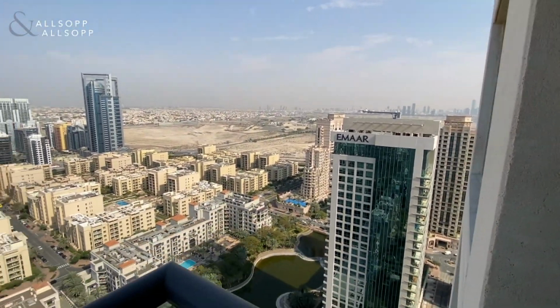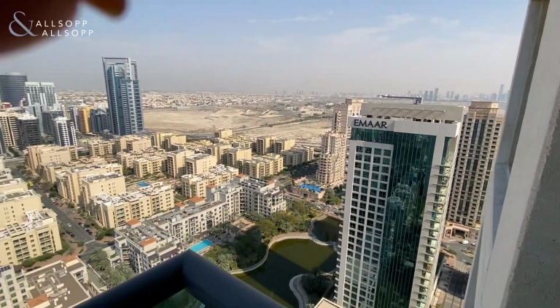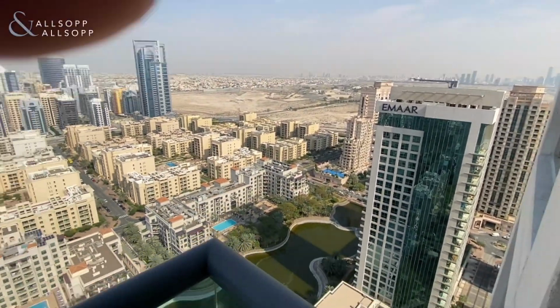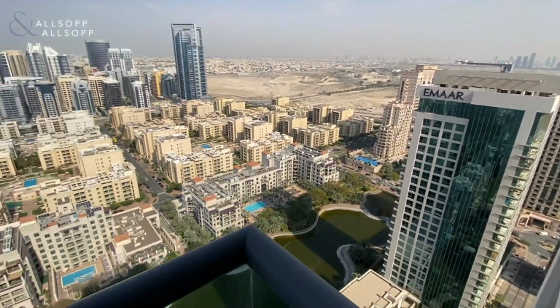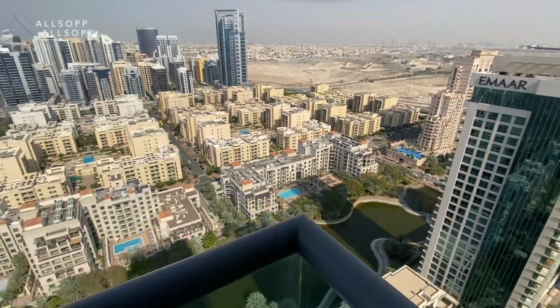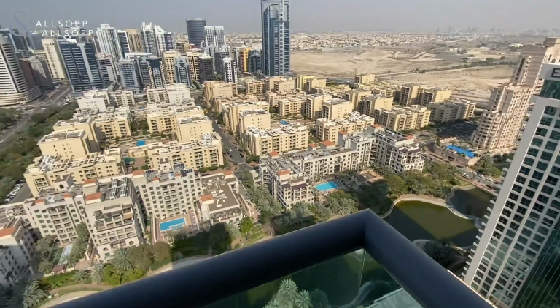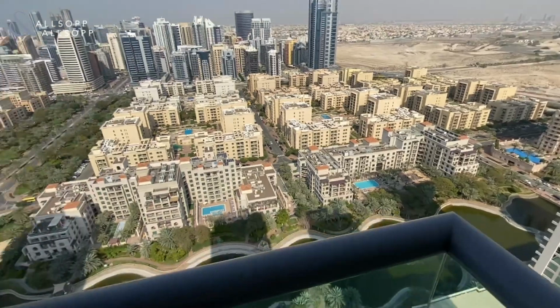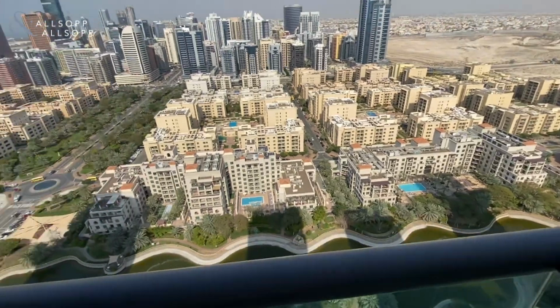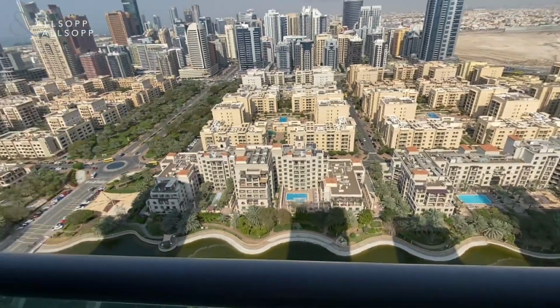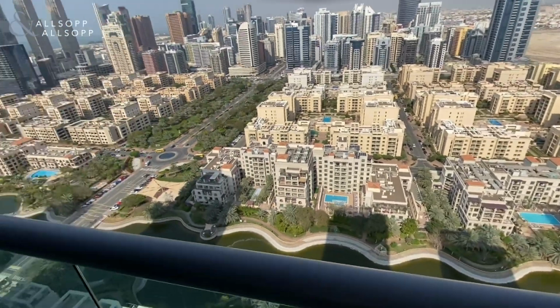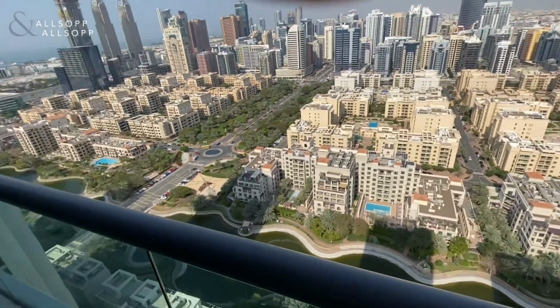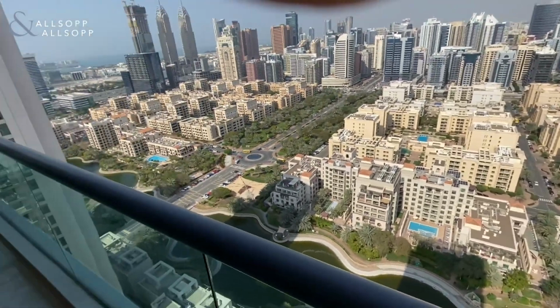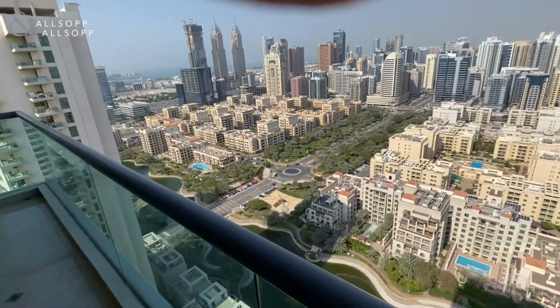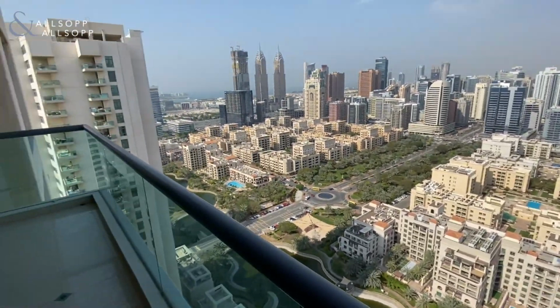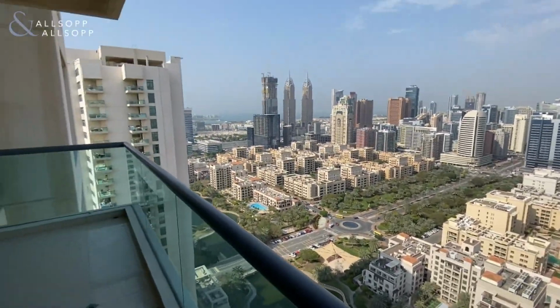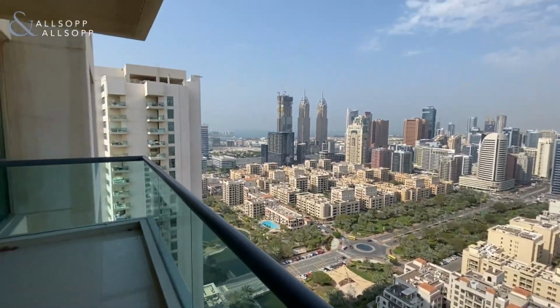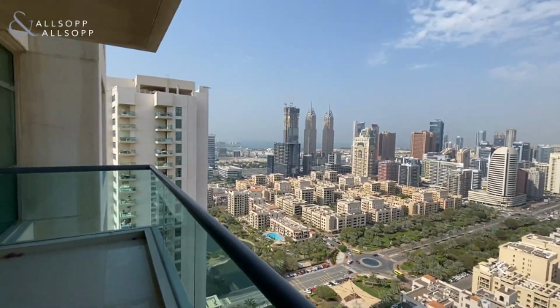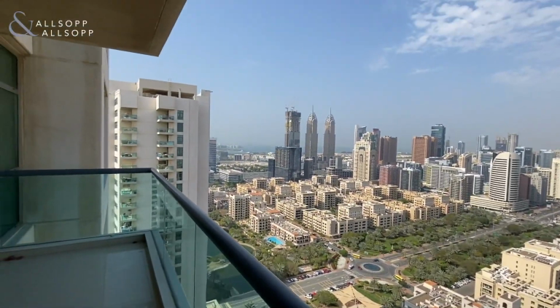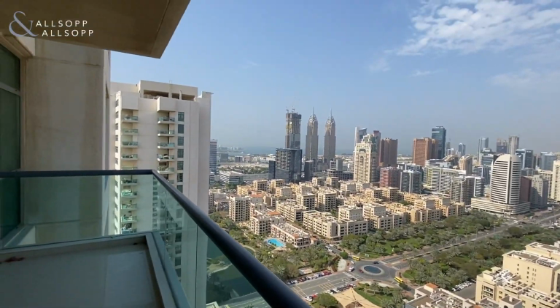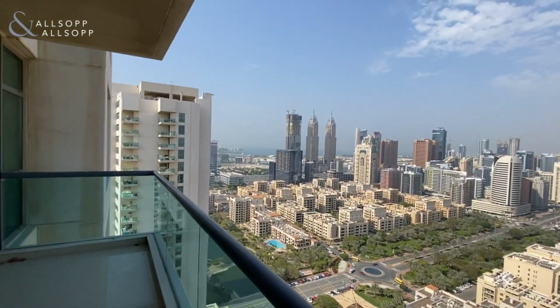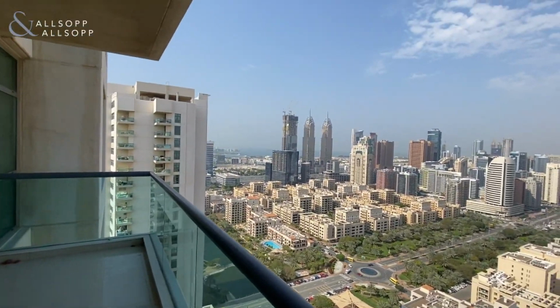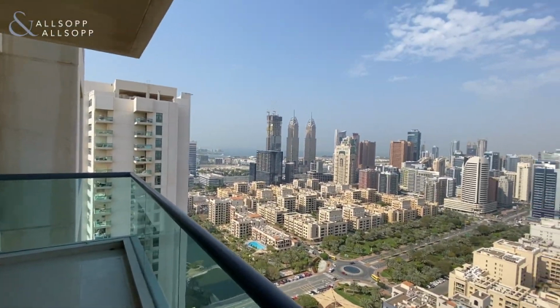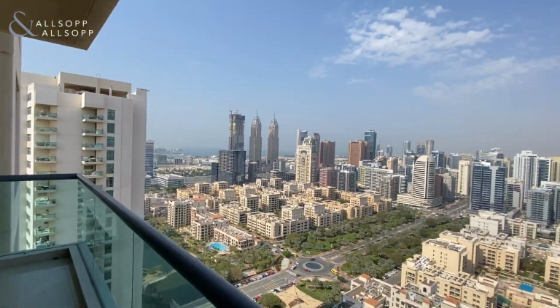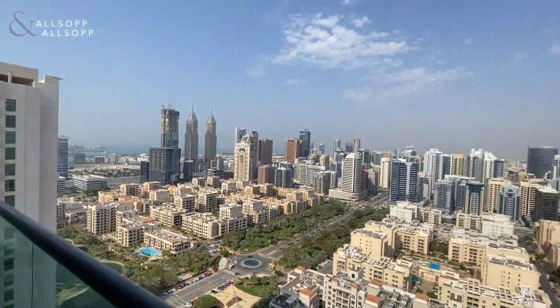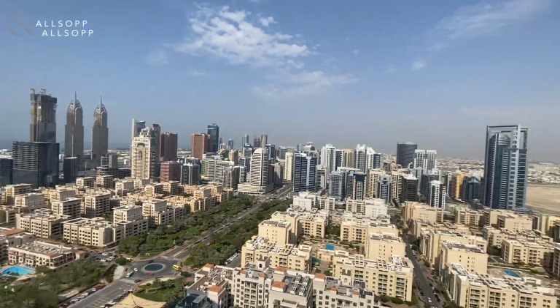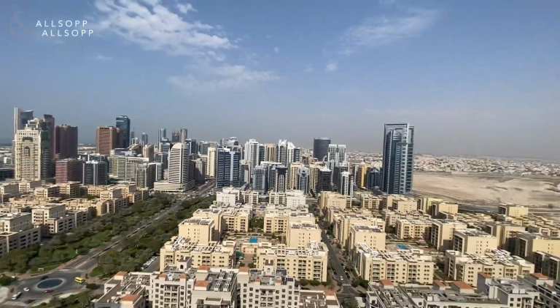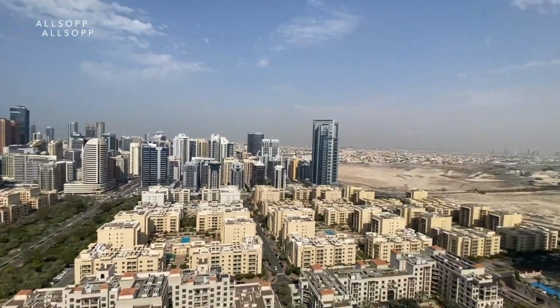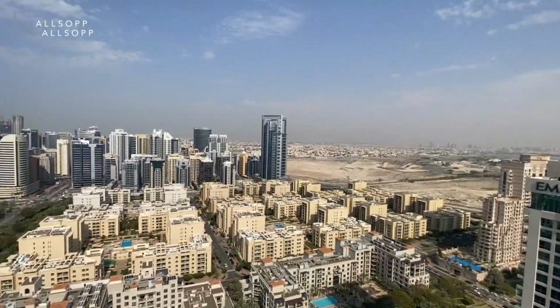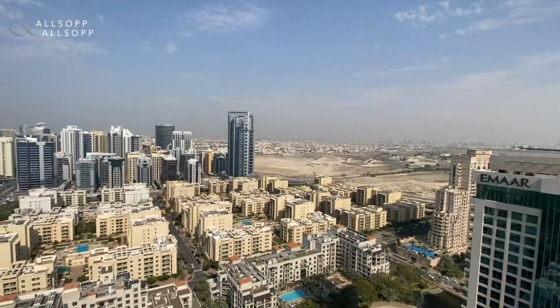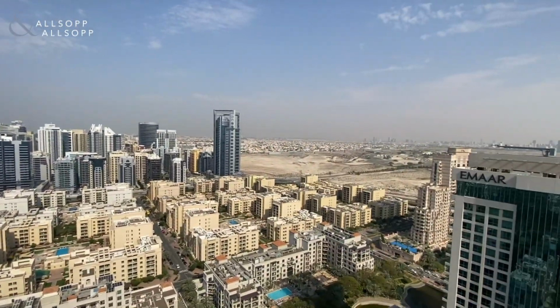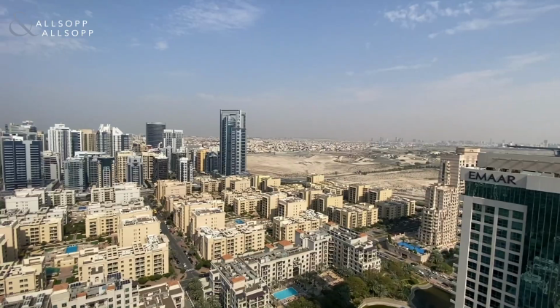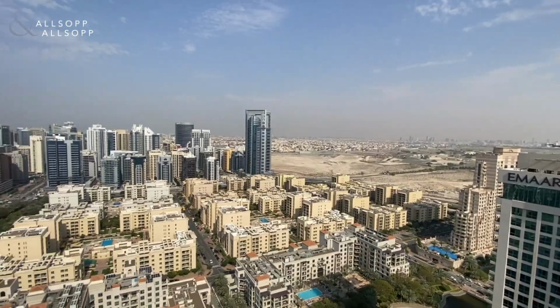From the balcony you've got complete views of the canal, palm trees in the distance, and the desert.